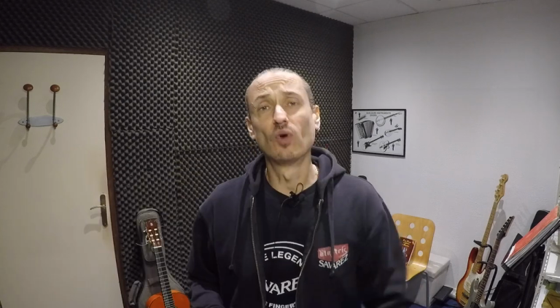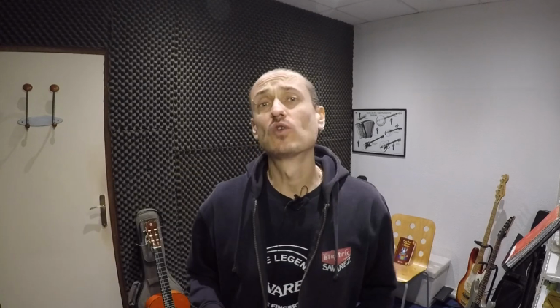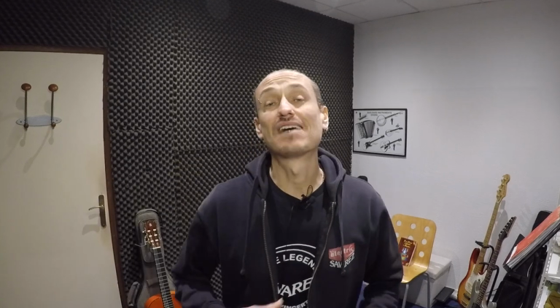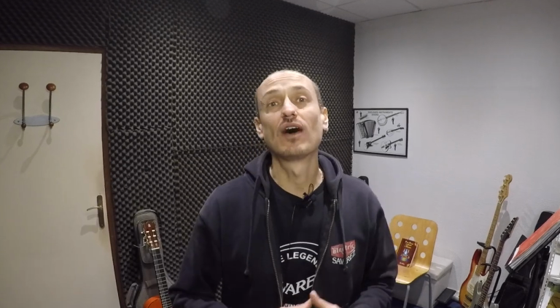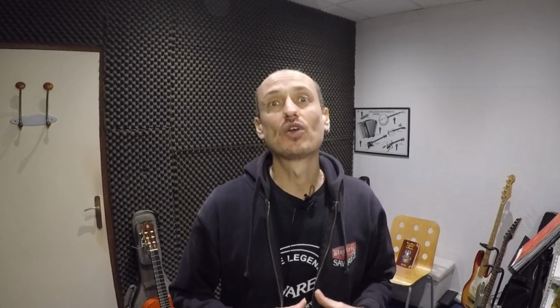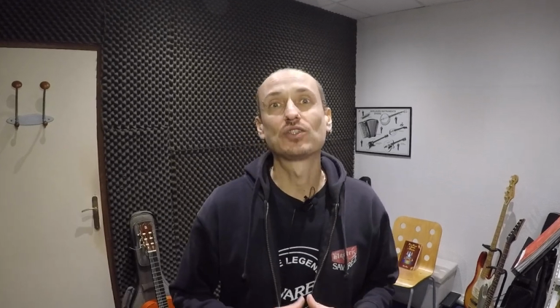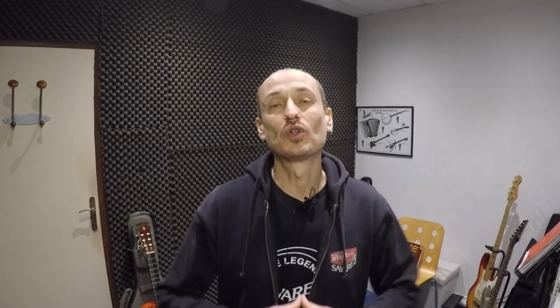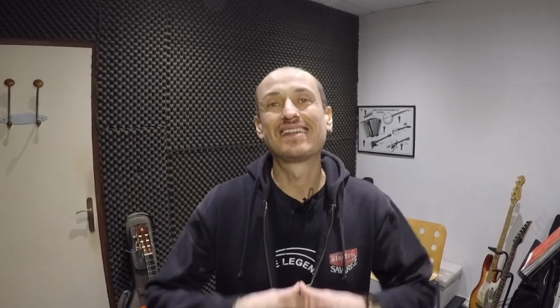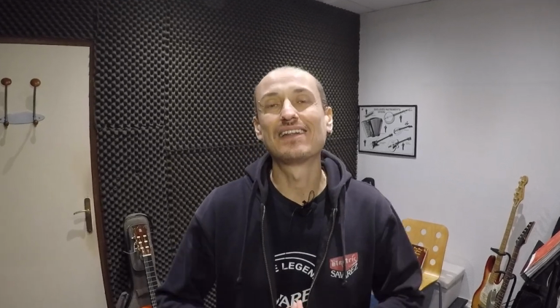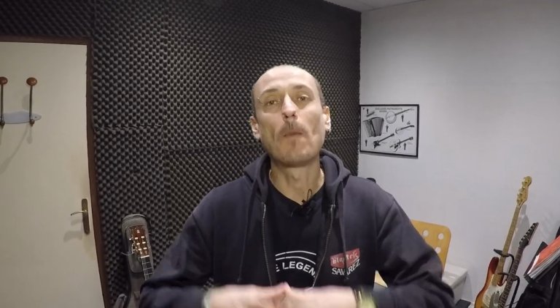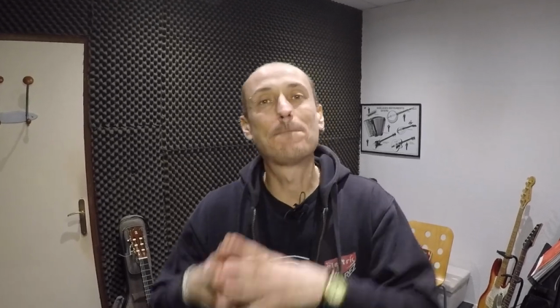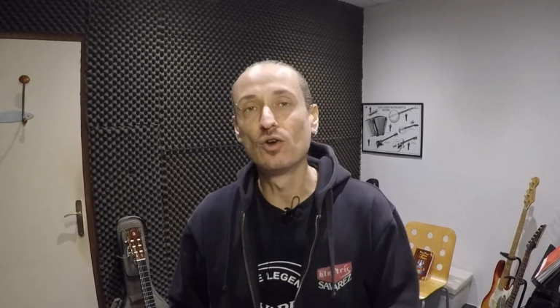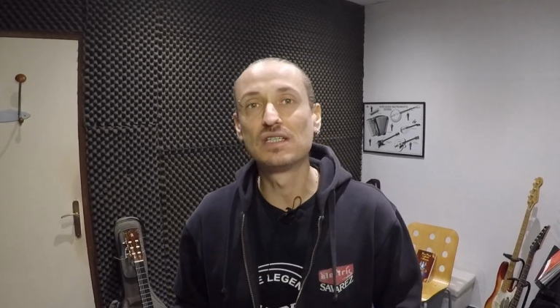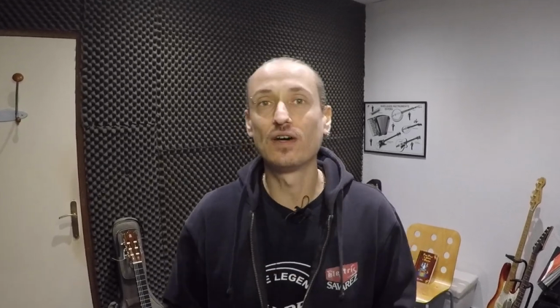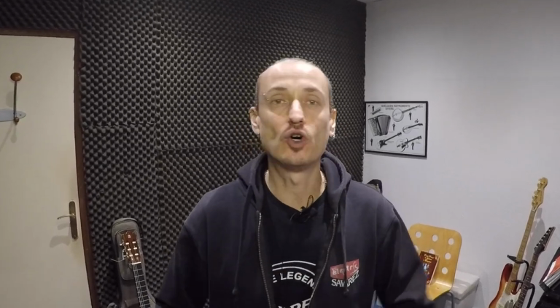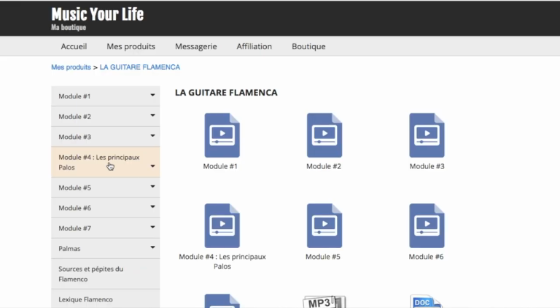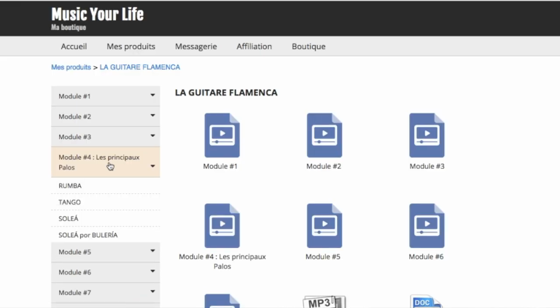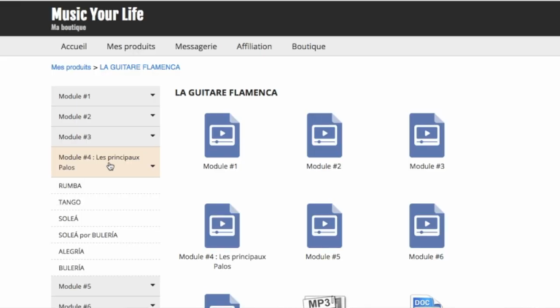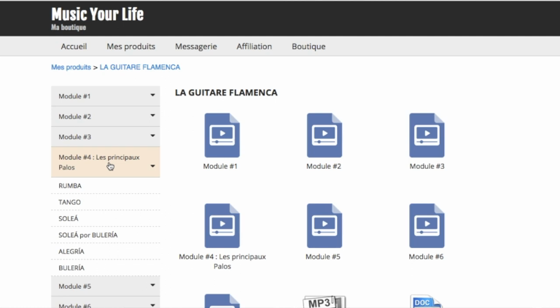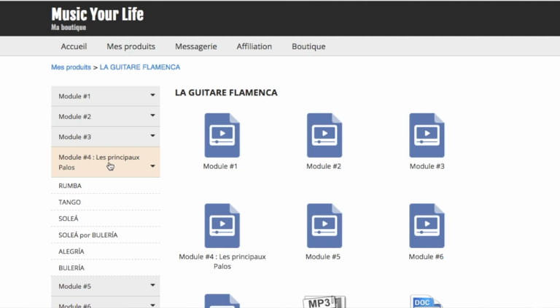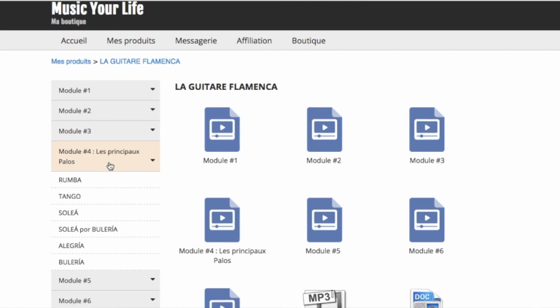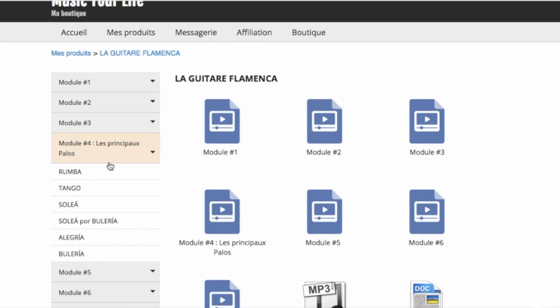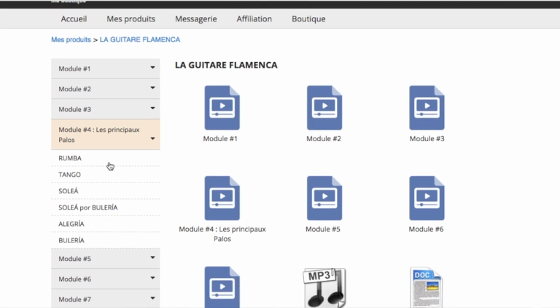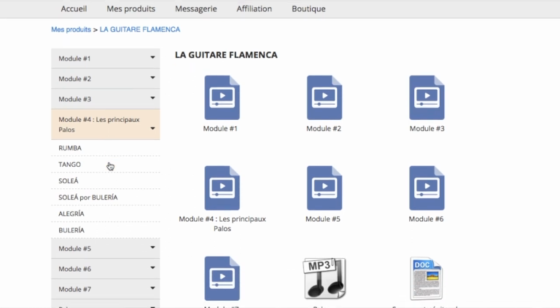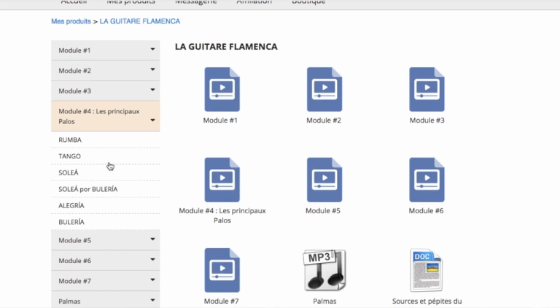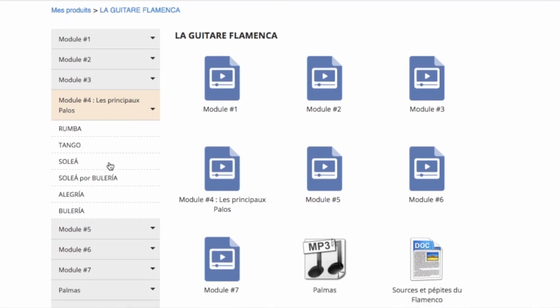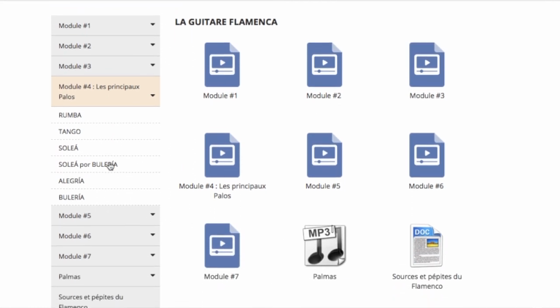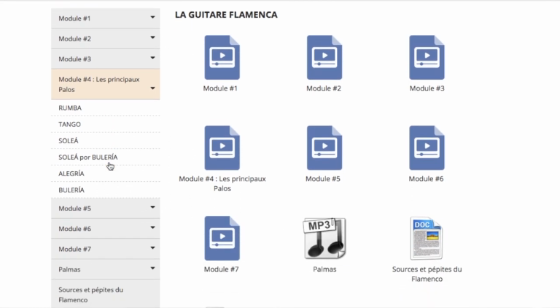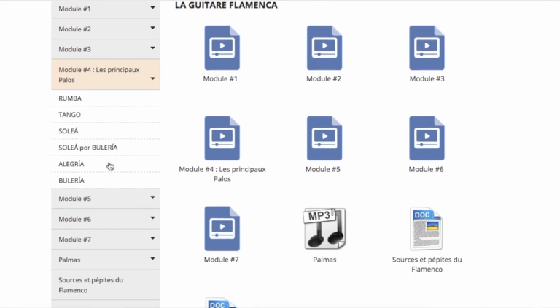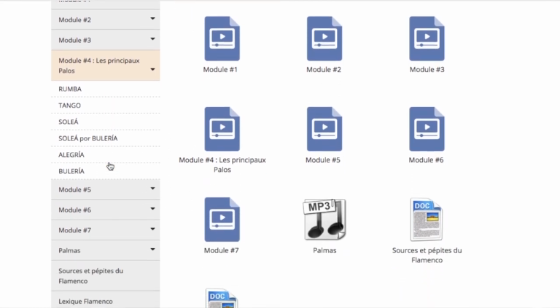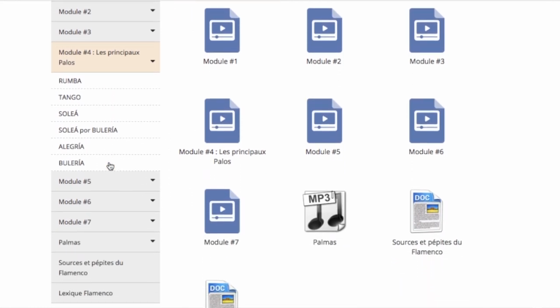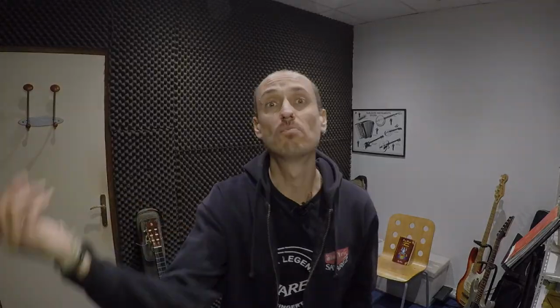On va aussi avoir un regard sur des tas de palos différents comme la buleria, l'allegria, granaína, solea, rumba.